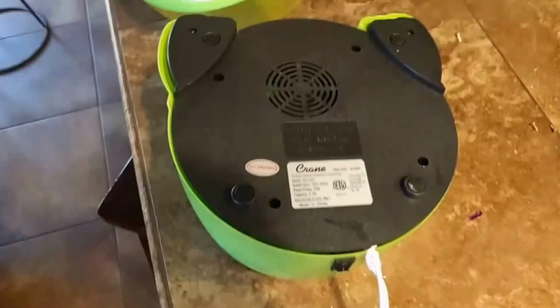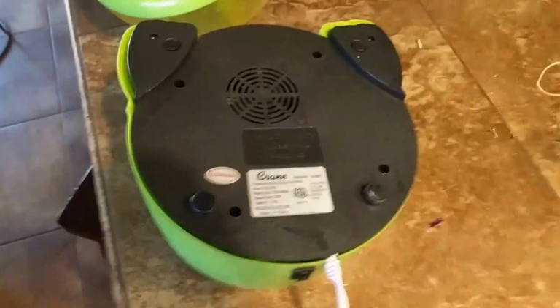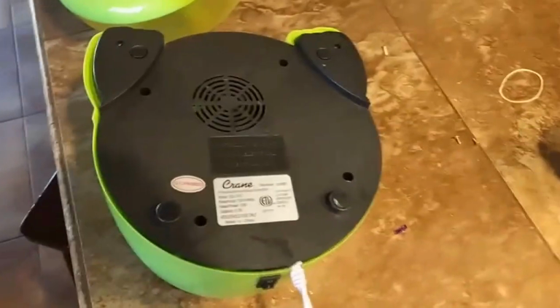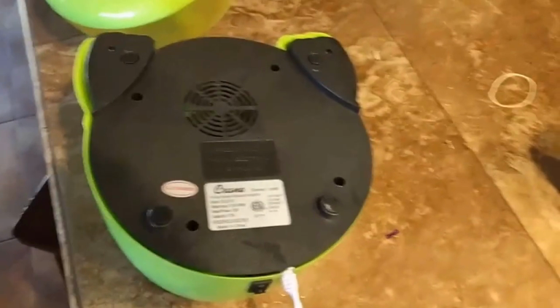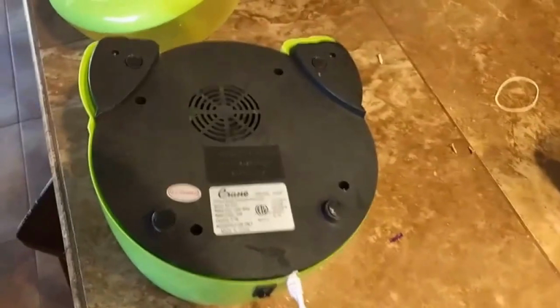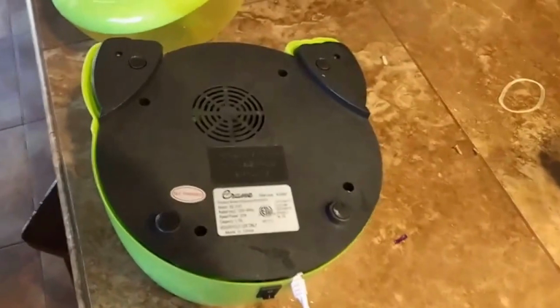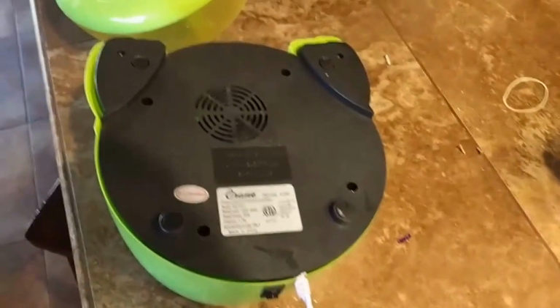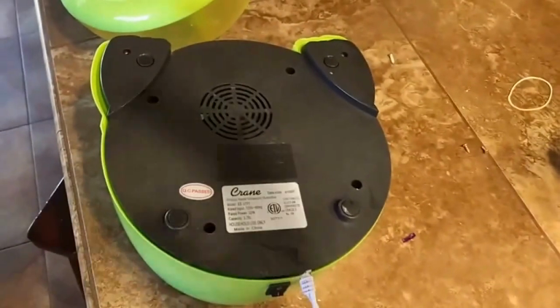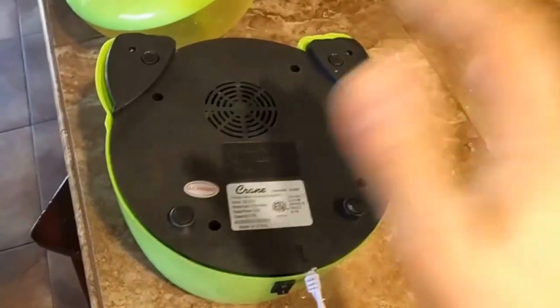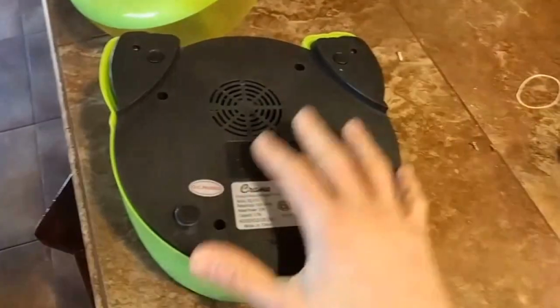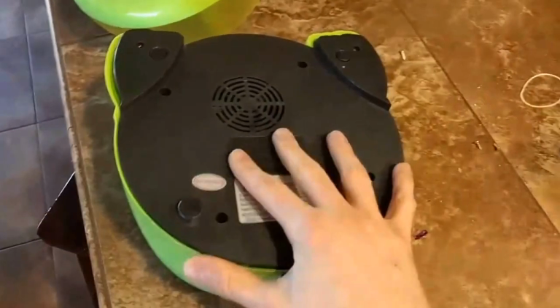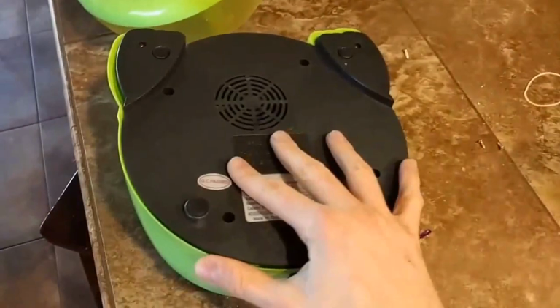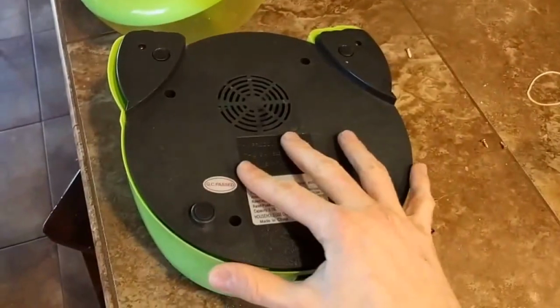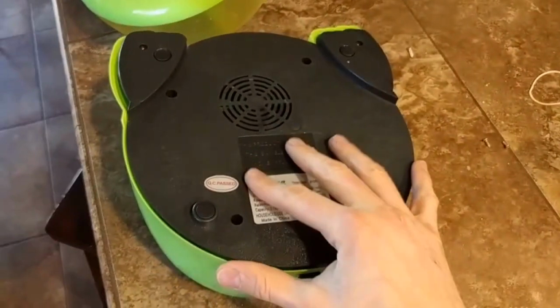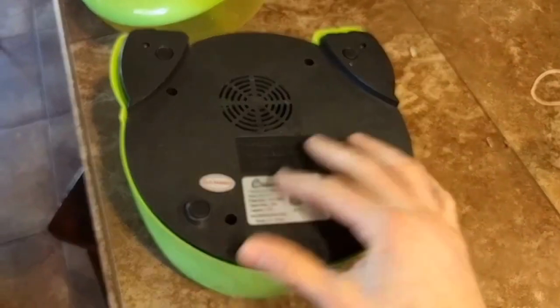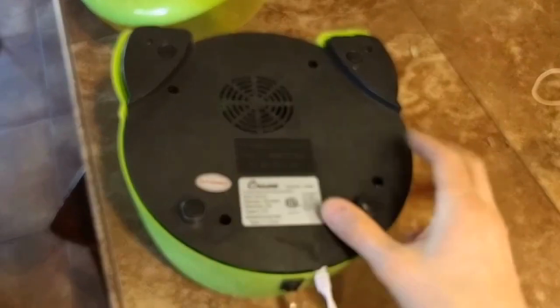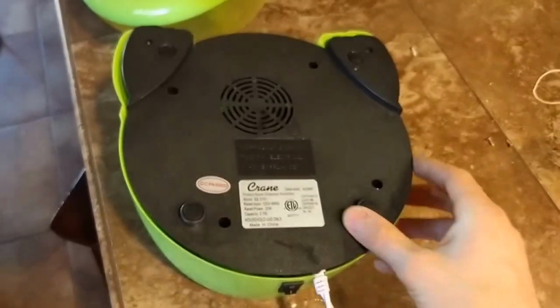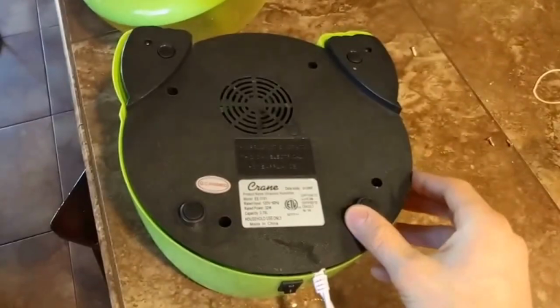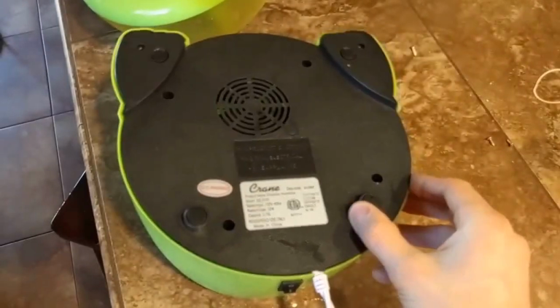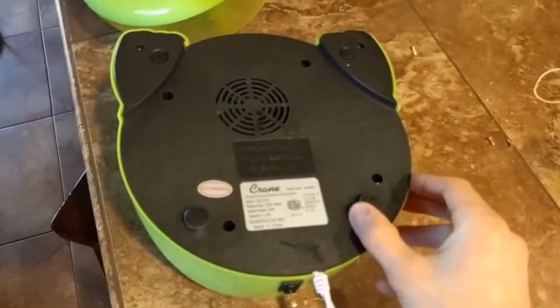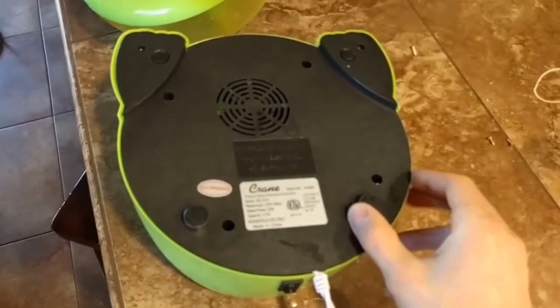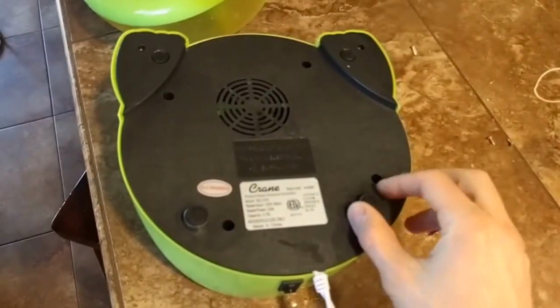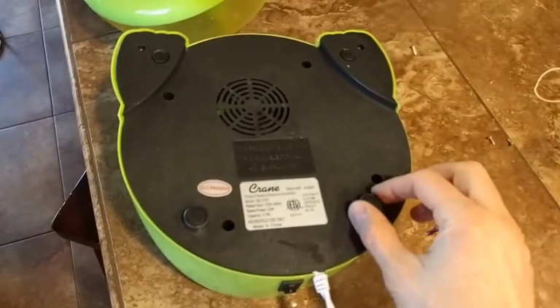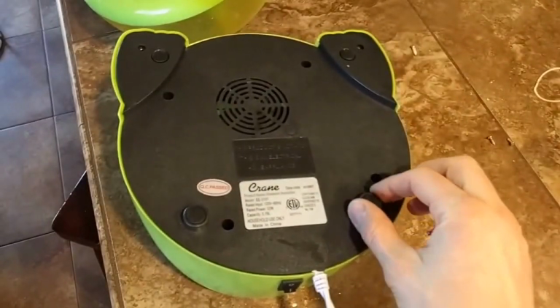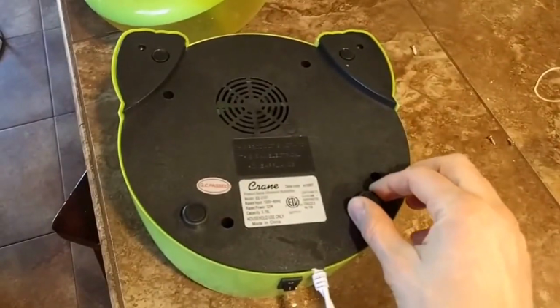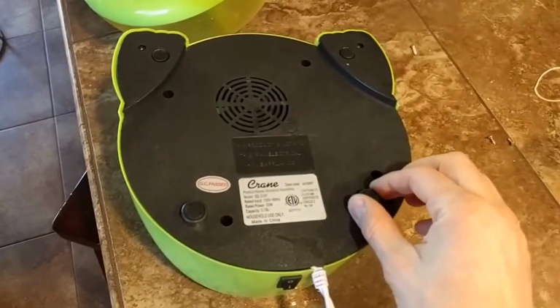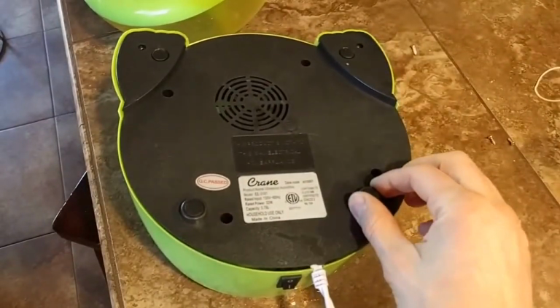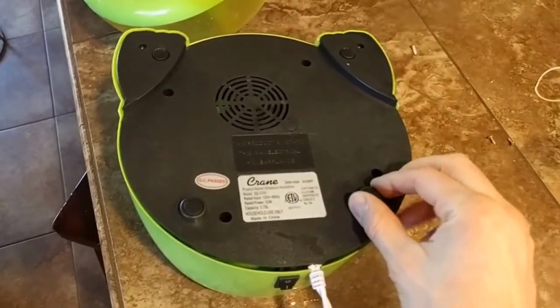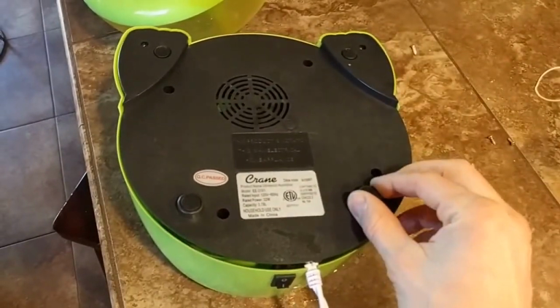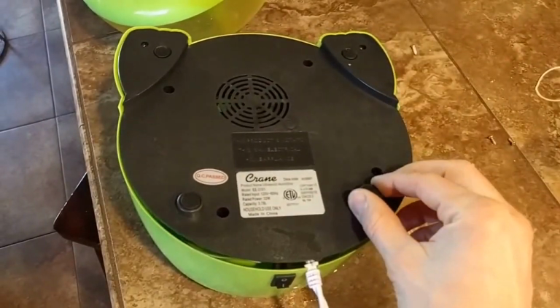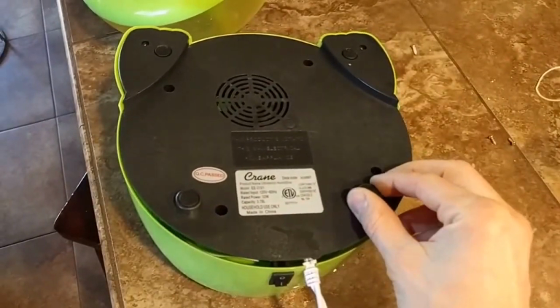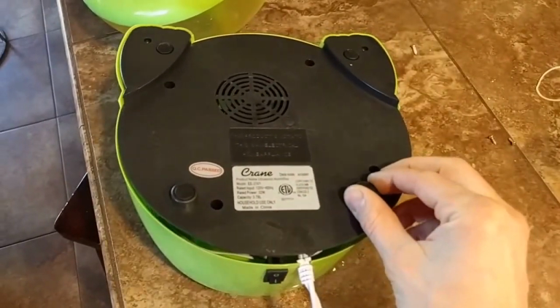My humidifier was not producing very much mist at all, so I figured I'd take a look.